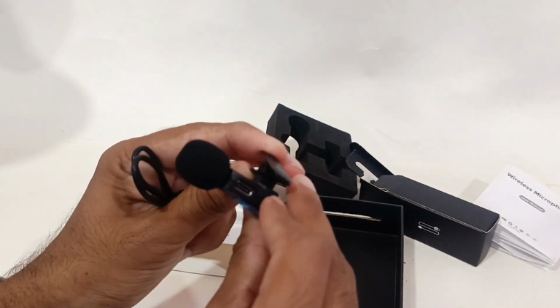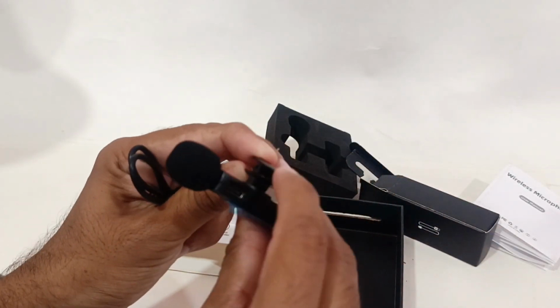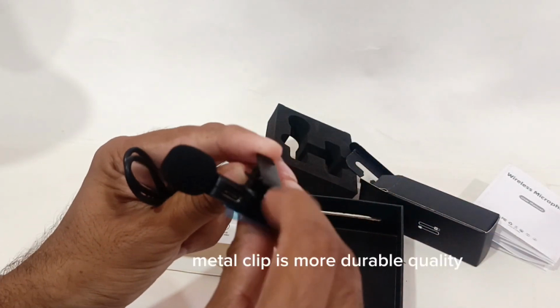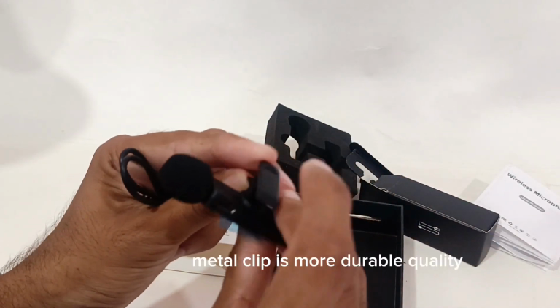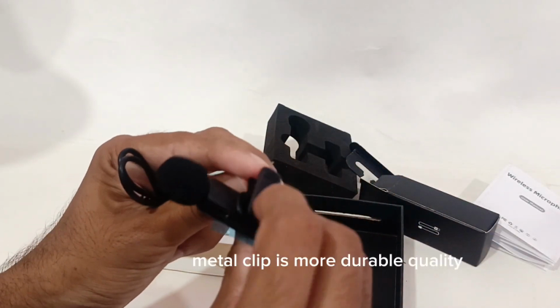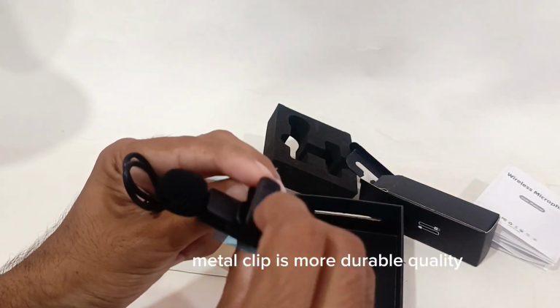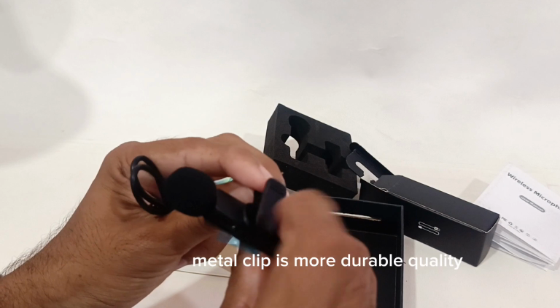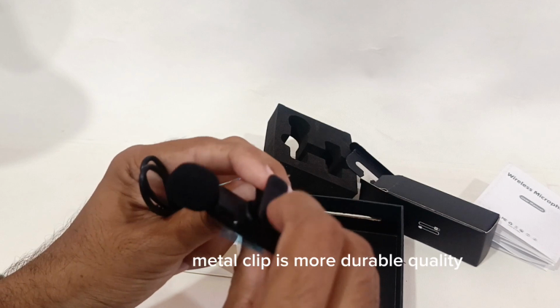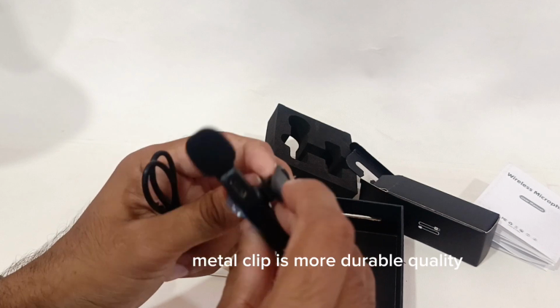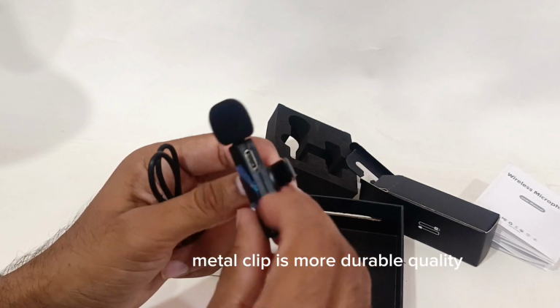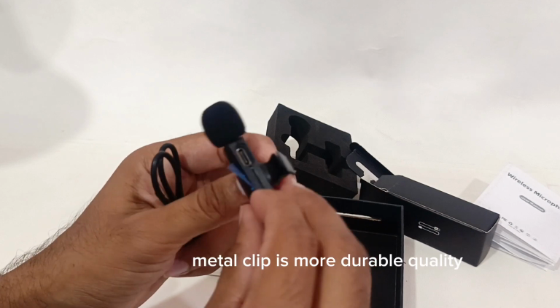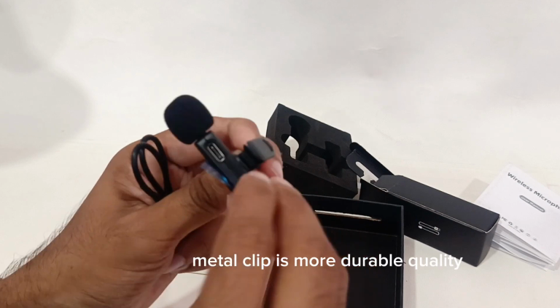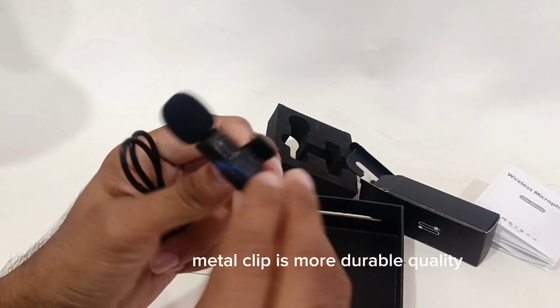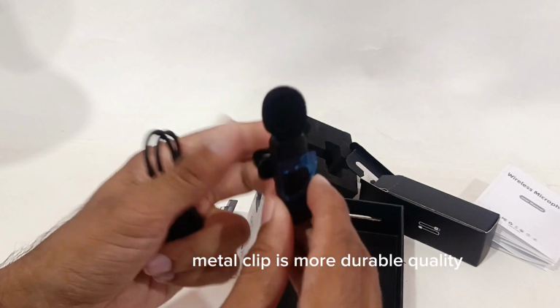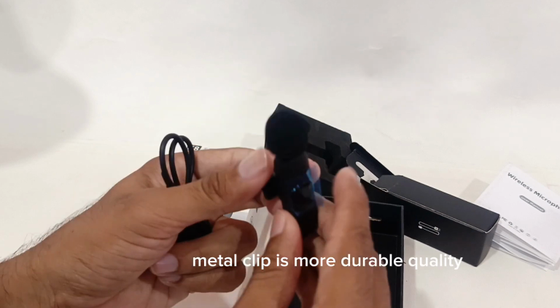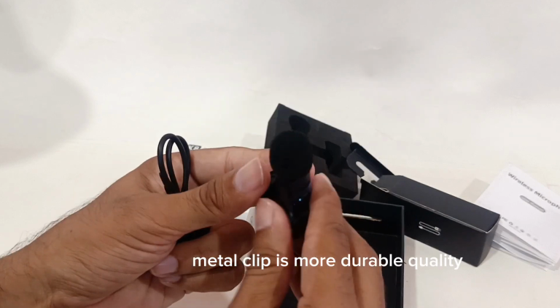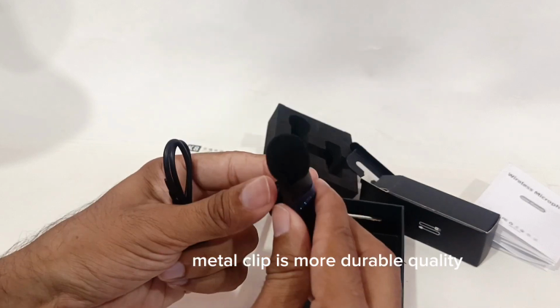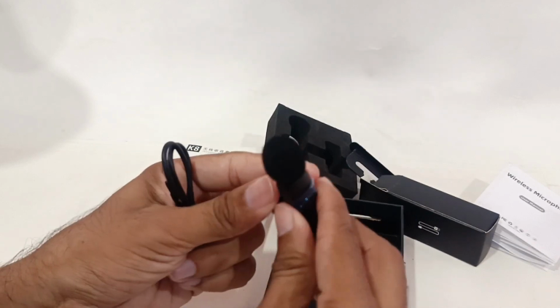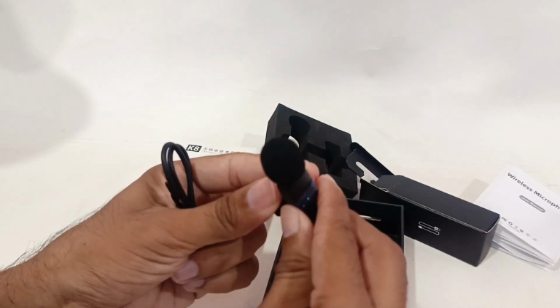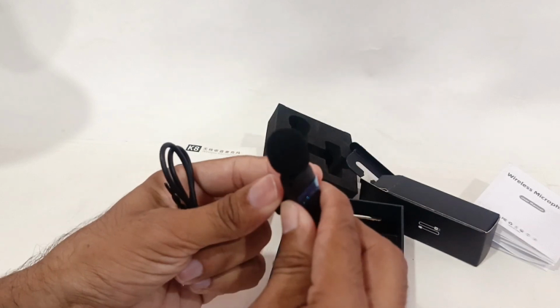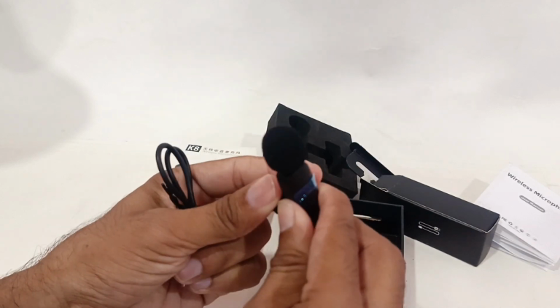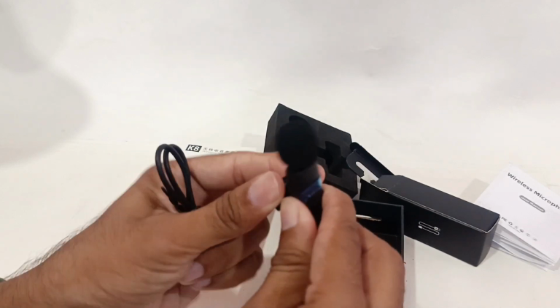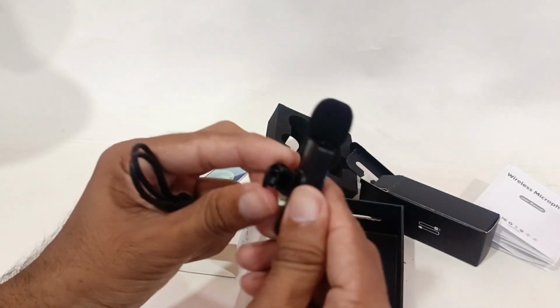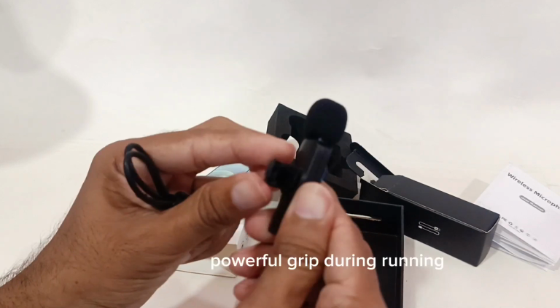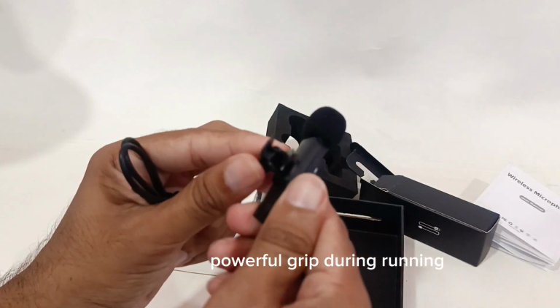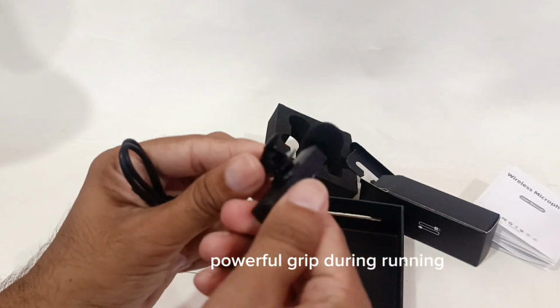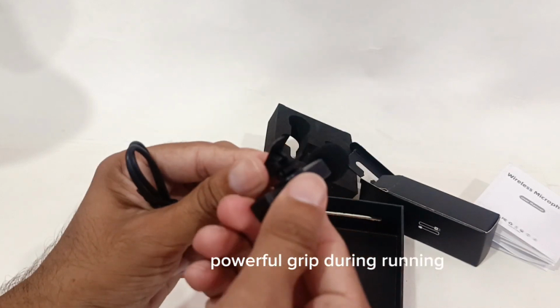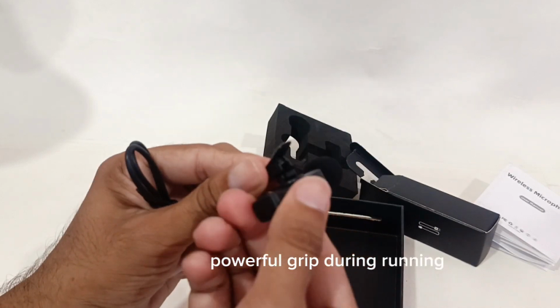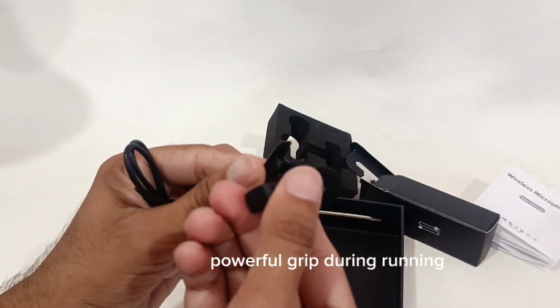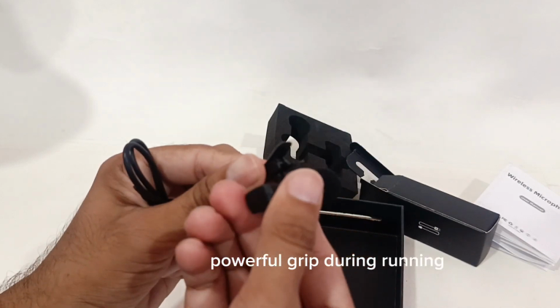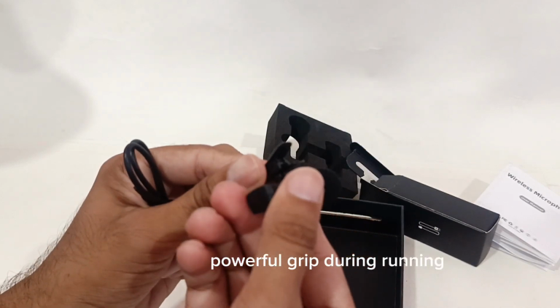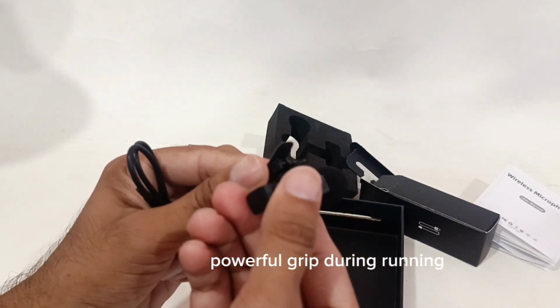The metal clip is of more durable quality and provides a powerful grip, even during running.